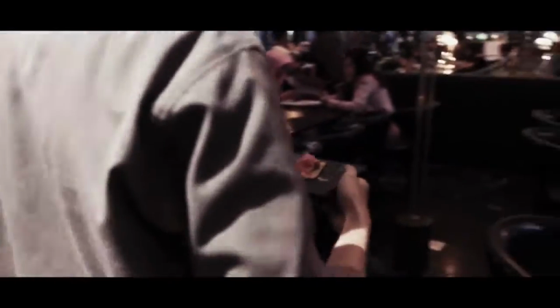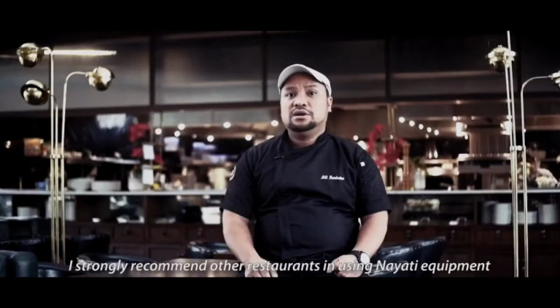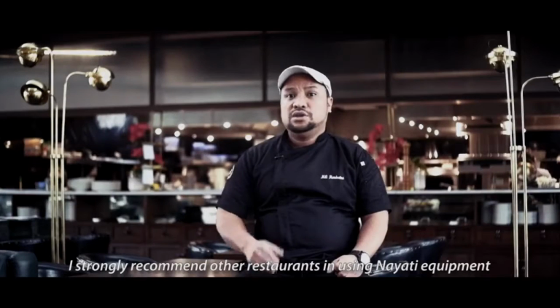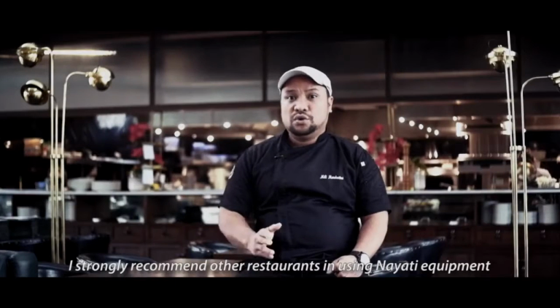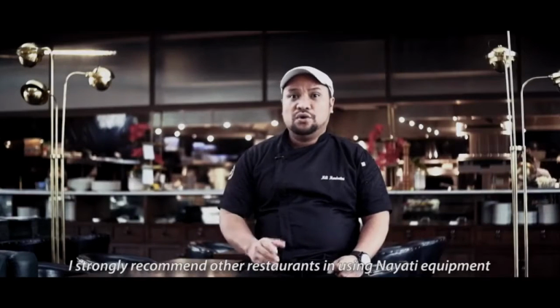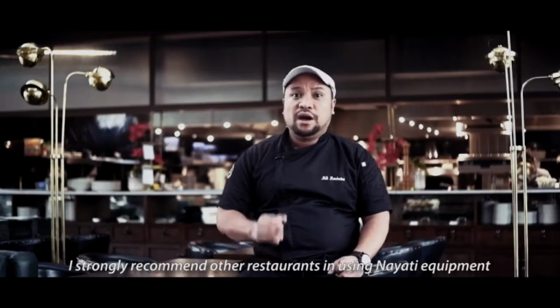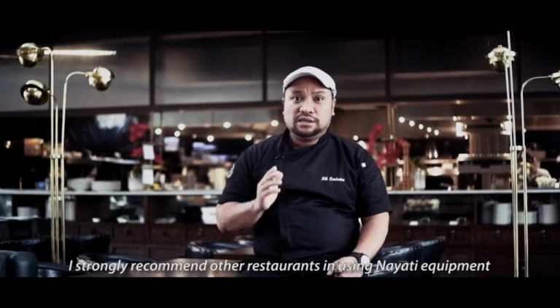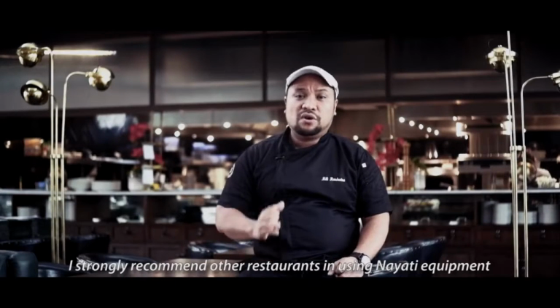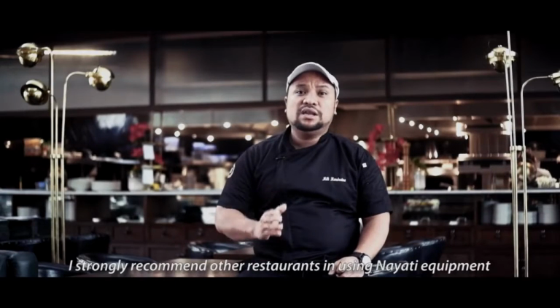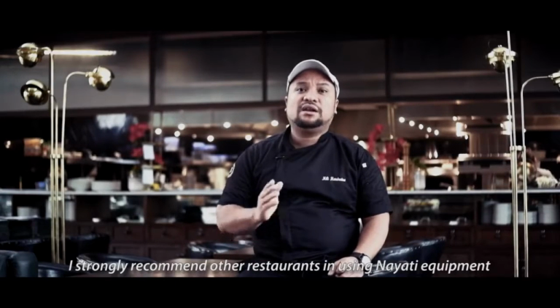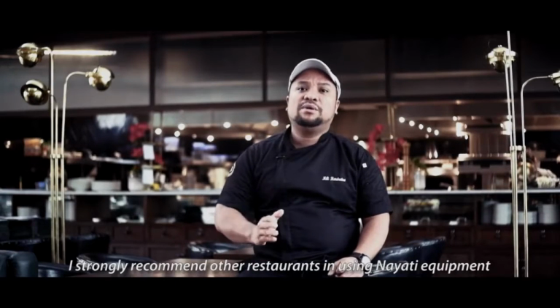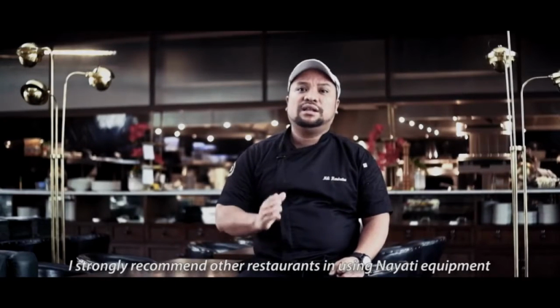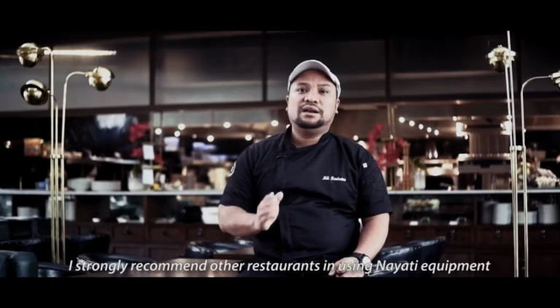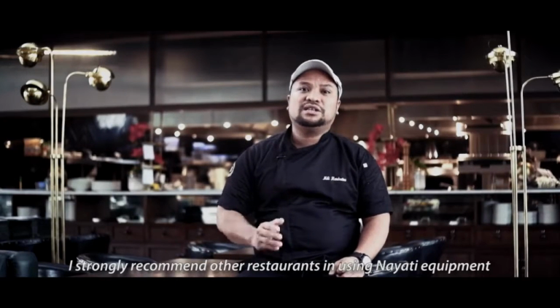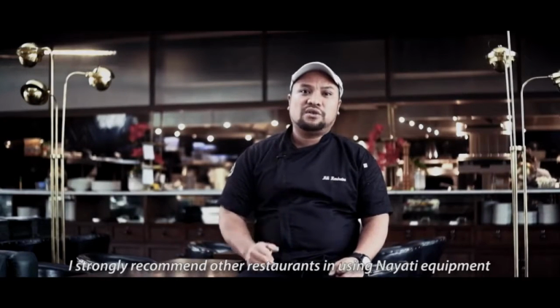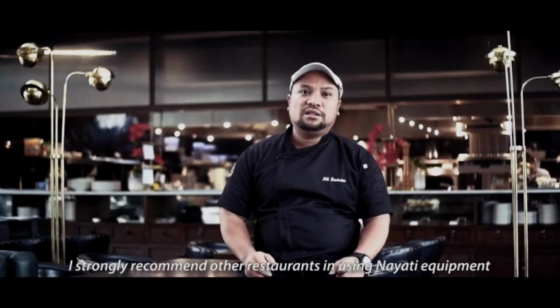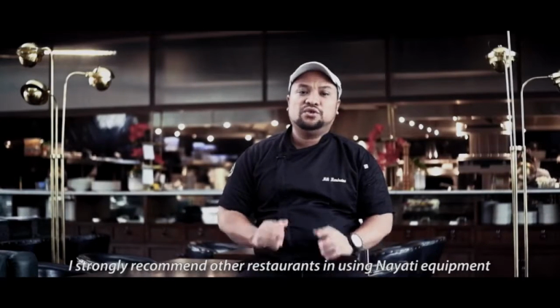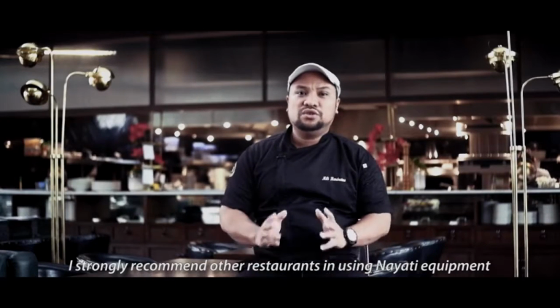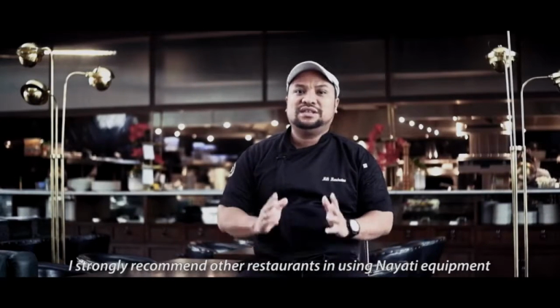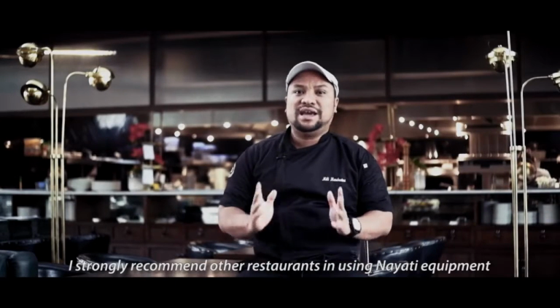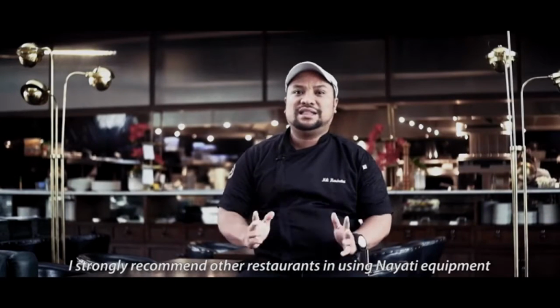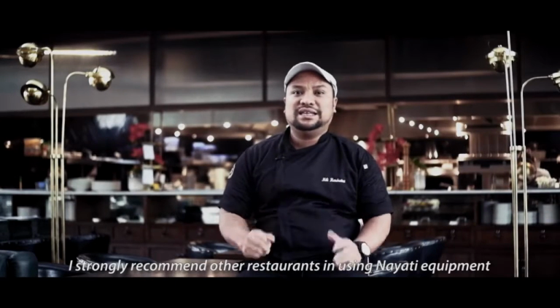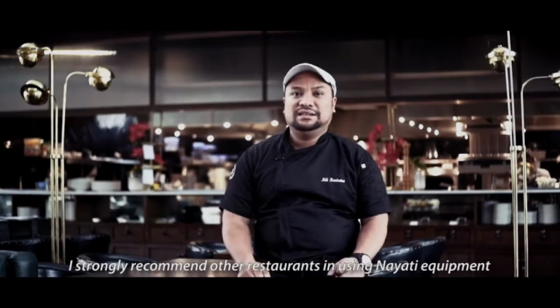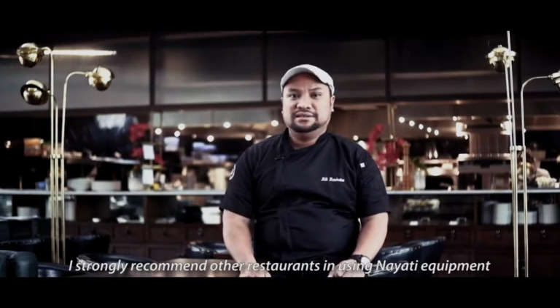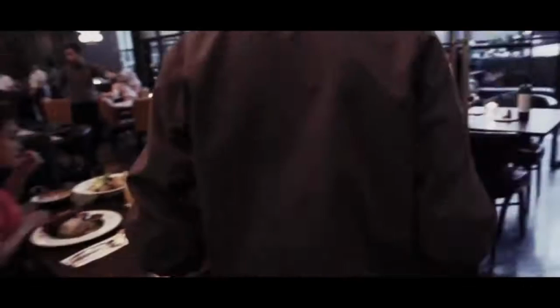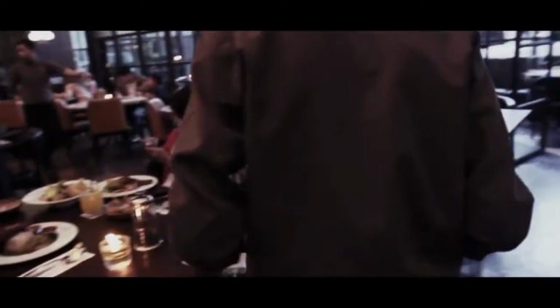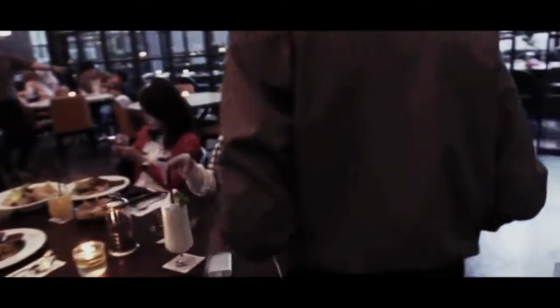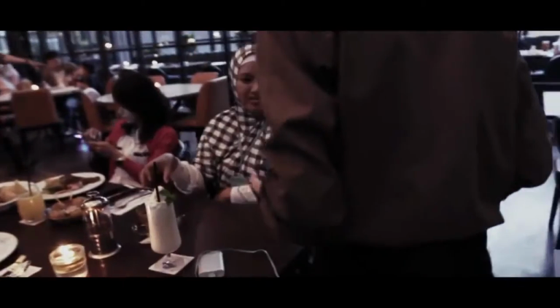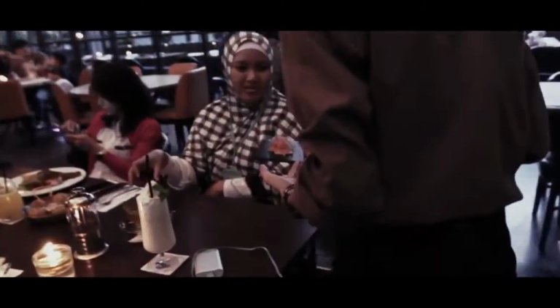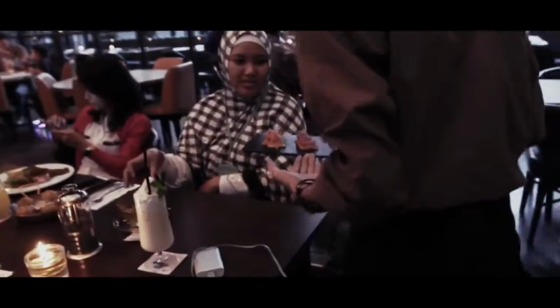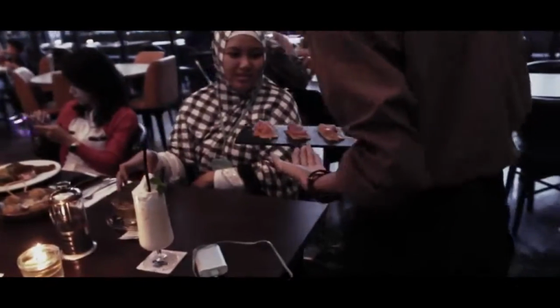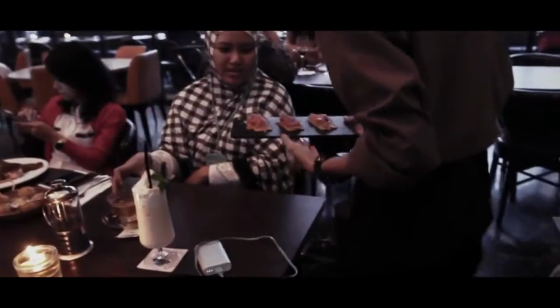So, I strongly recommend other restaurants to use Nayati. Thank you.